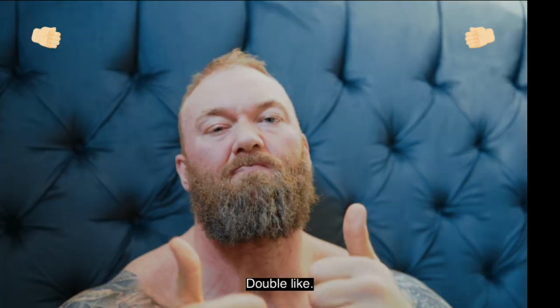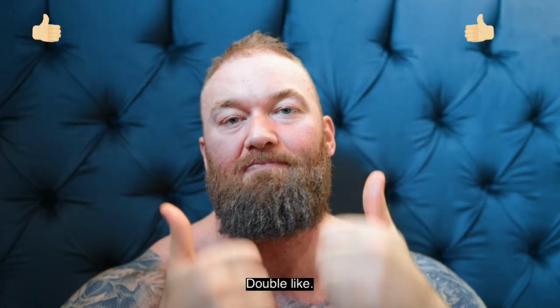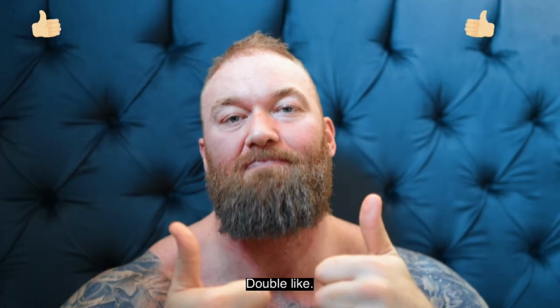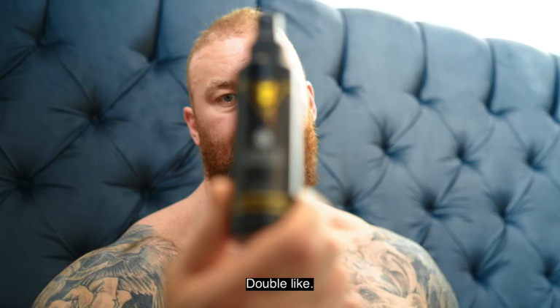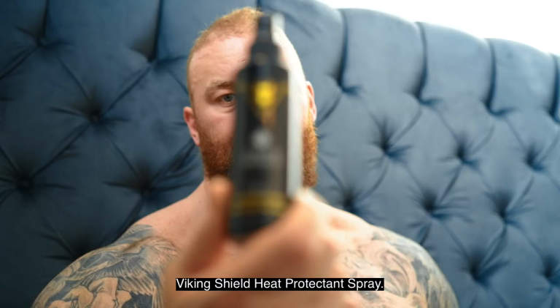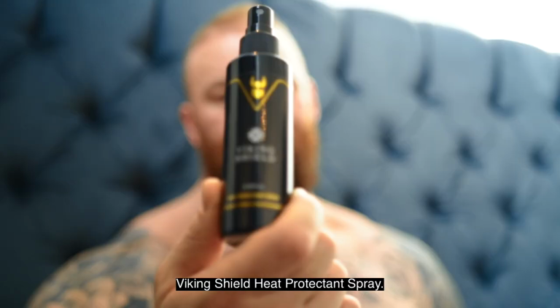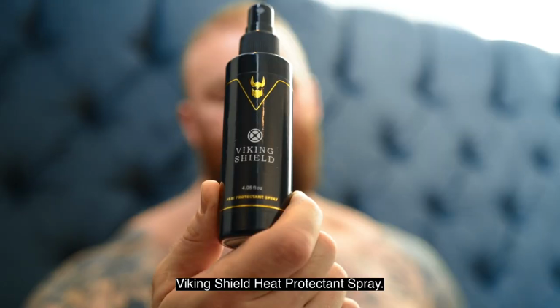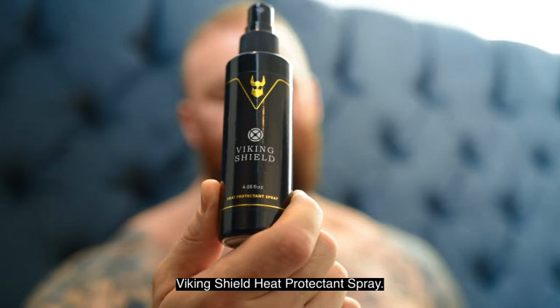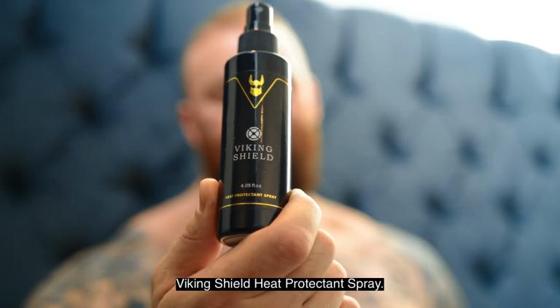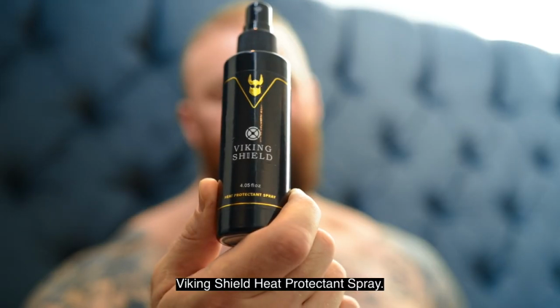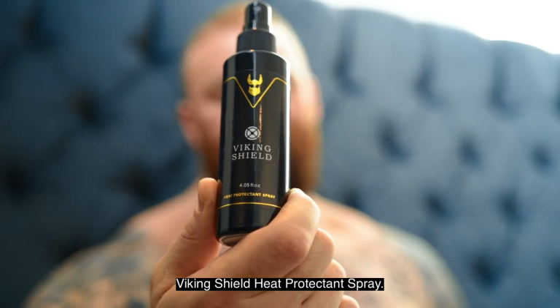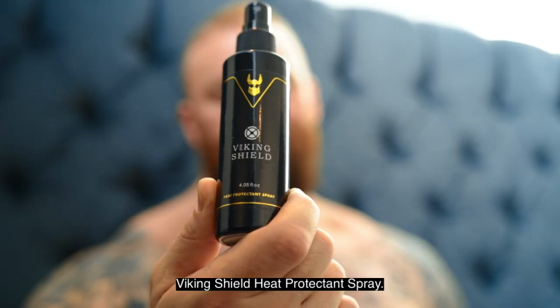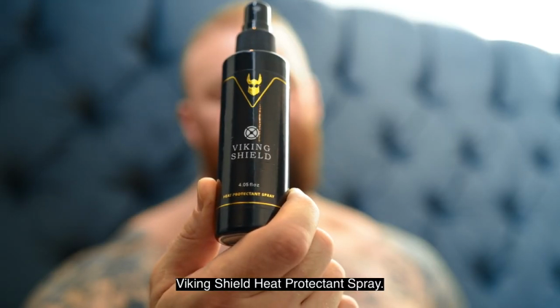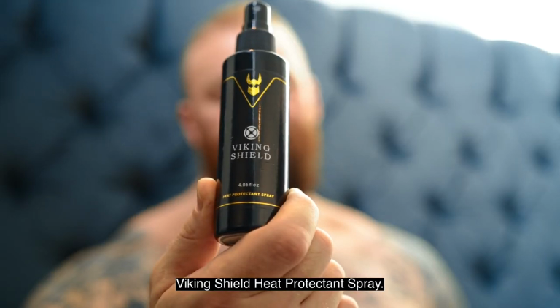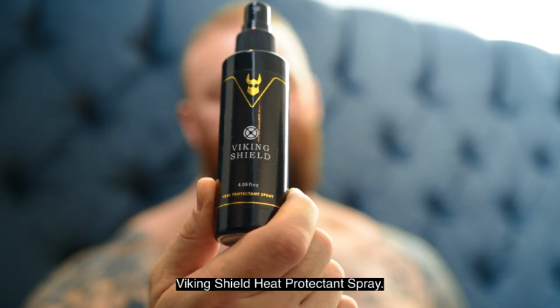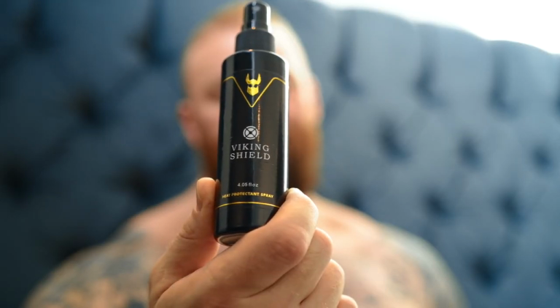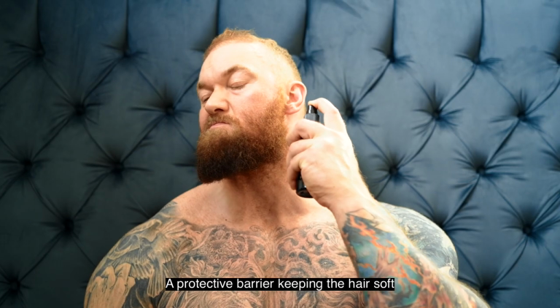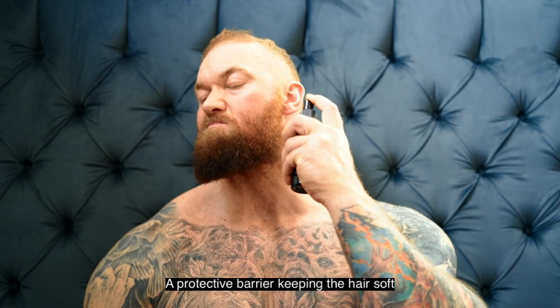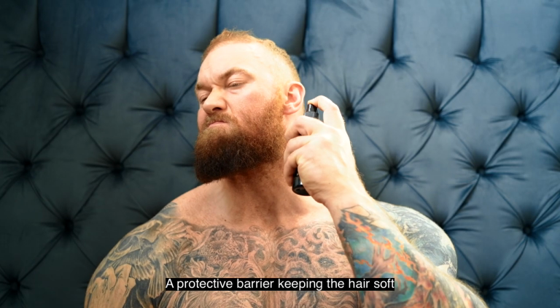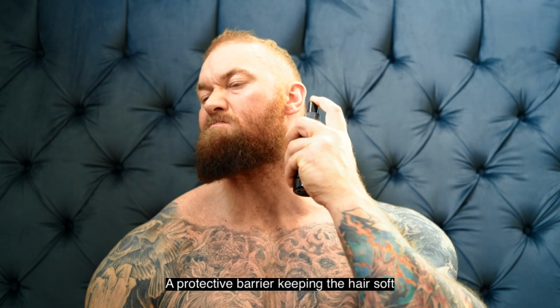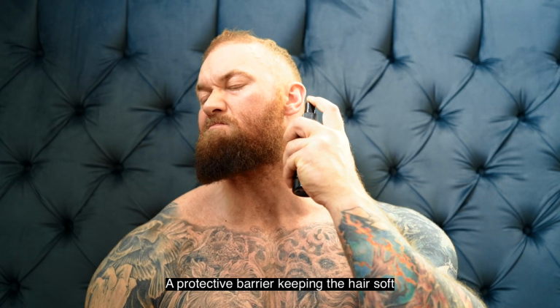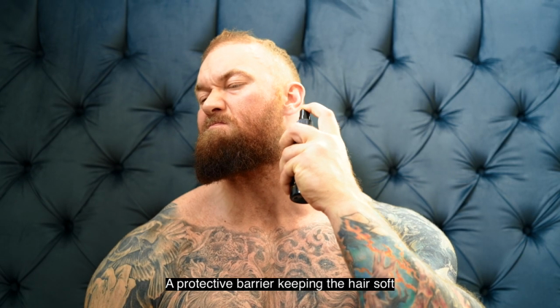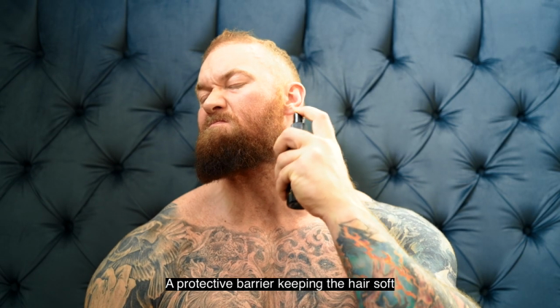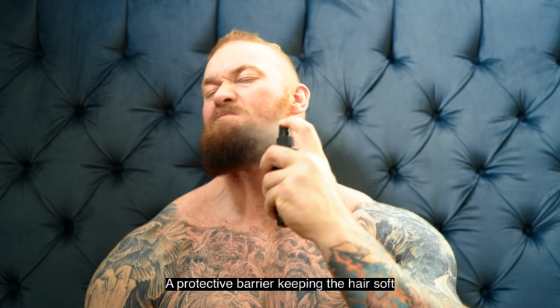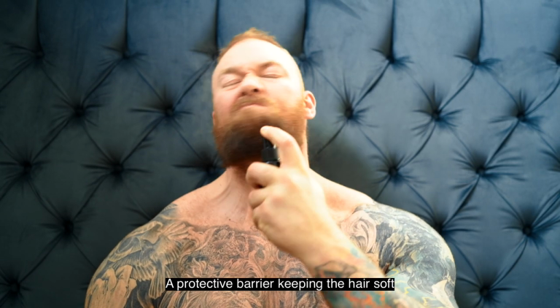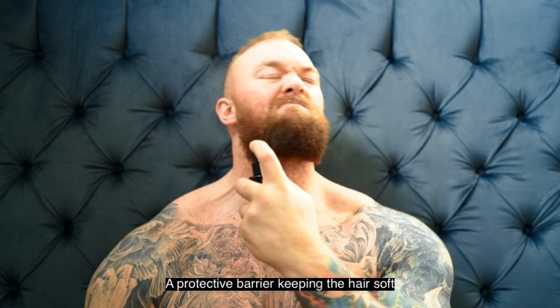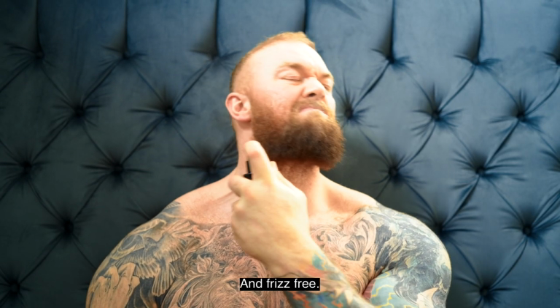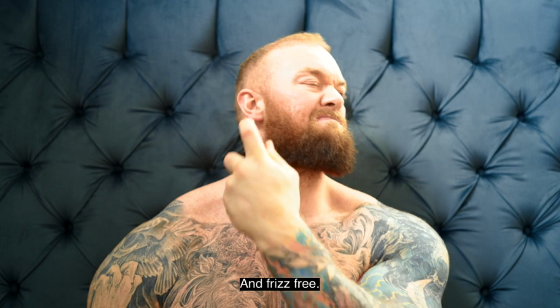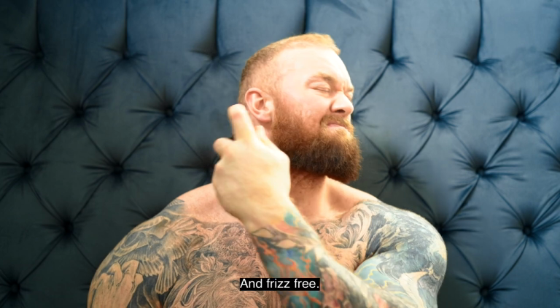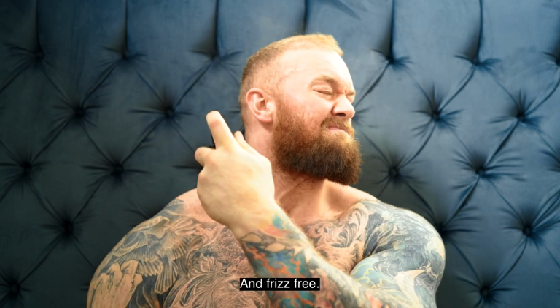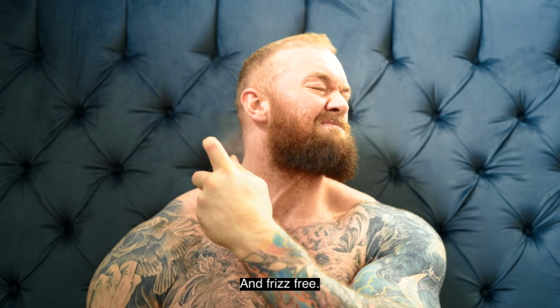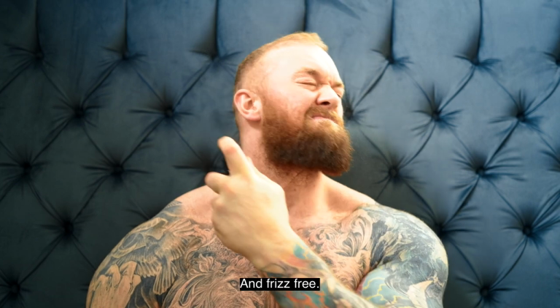Double like. Viking Shield Heat Protect and Spray — a protective barrier keeping the hair soft and frizz-free.